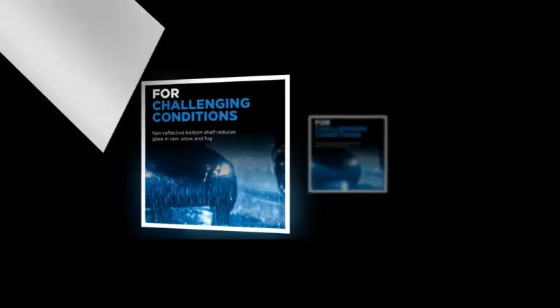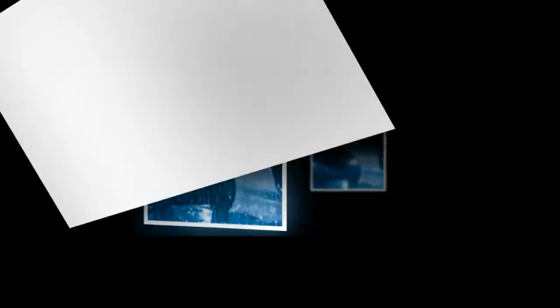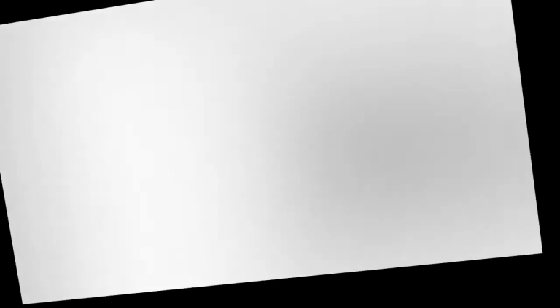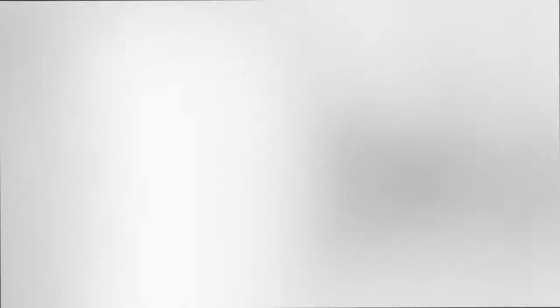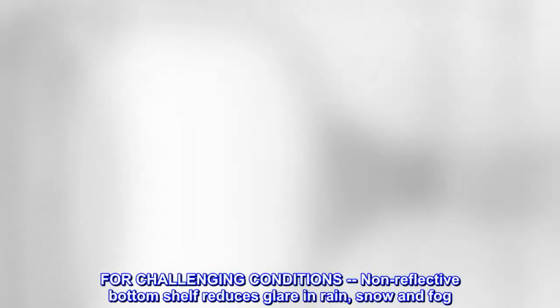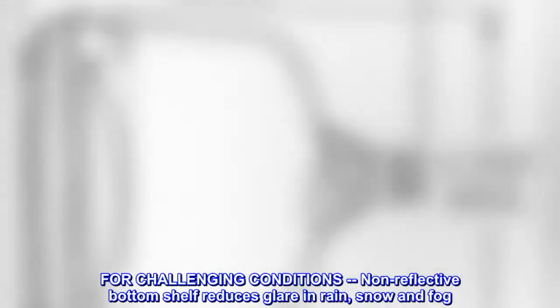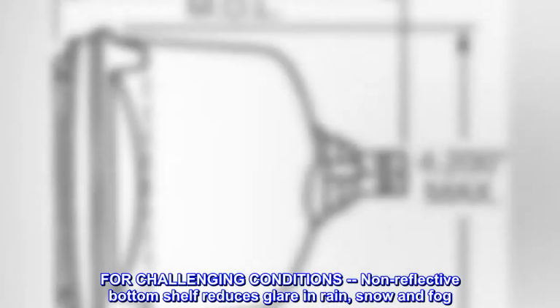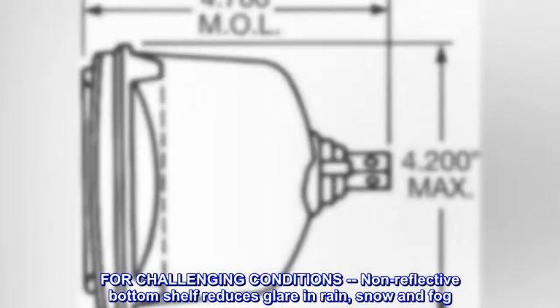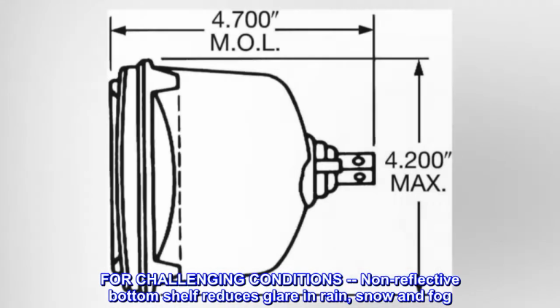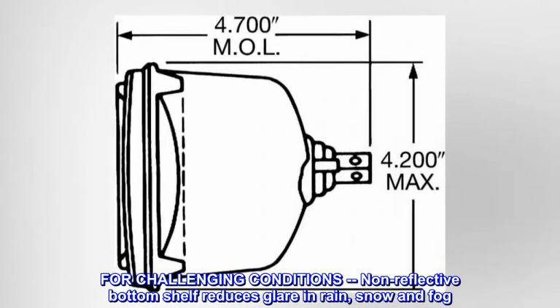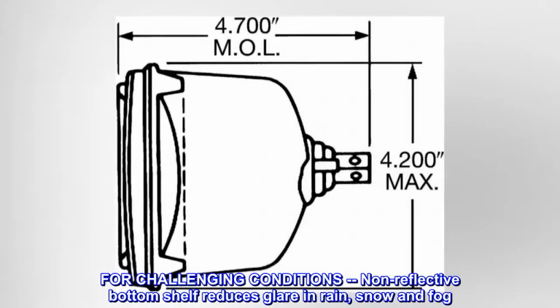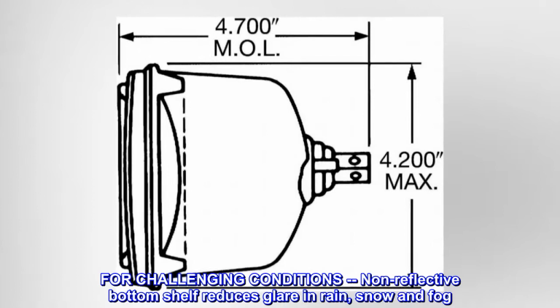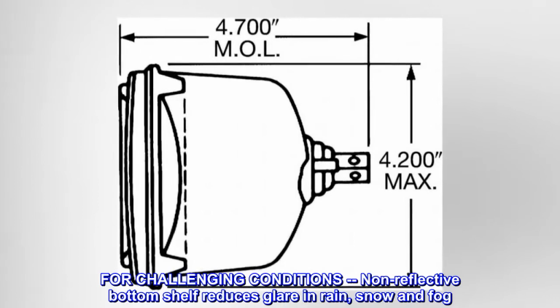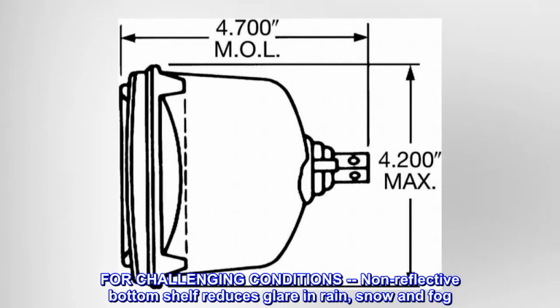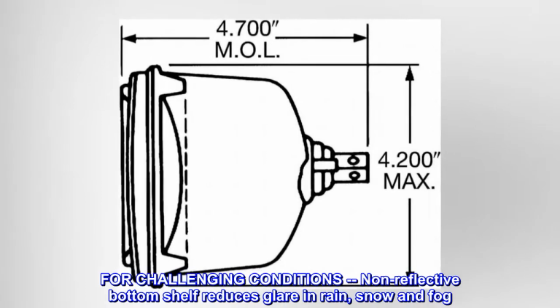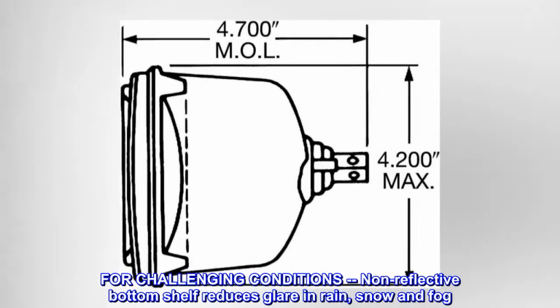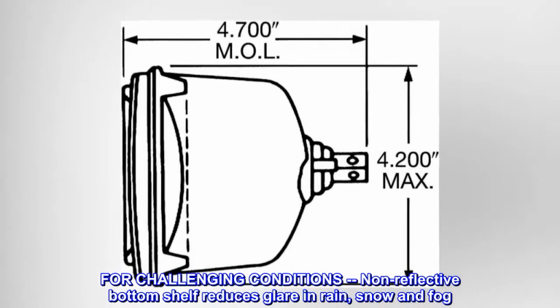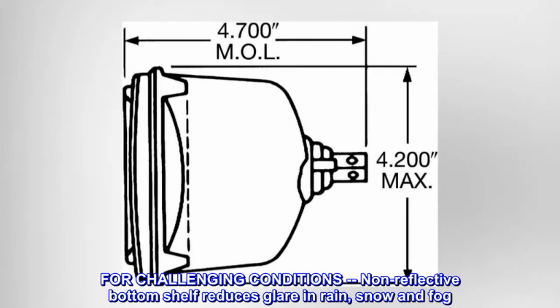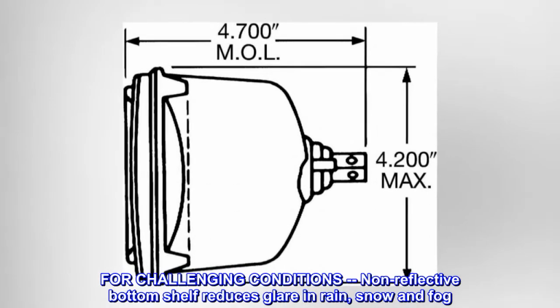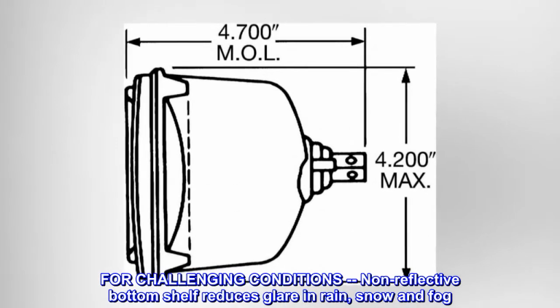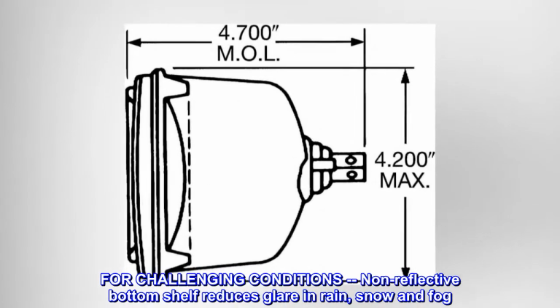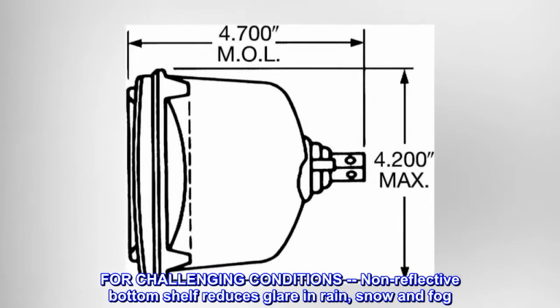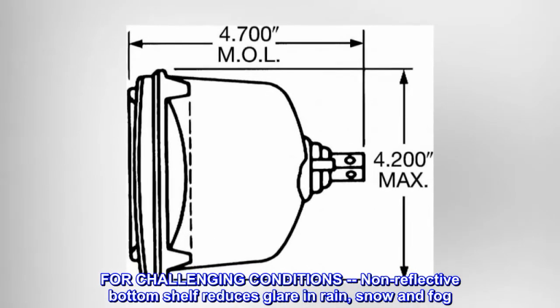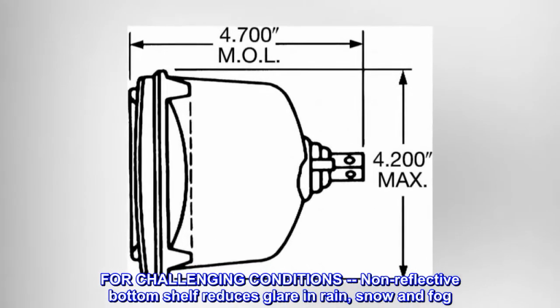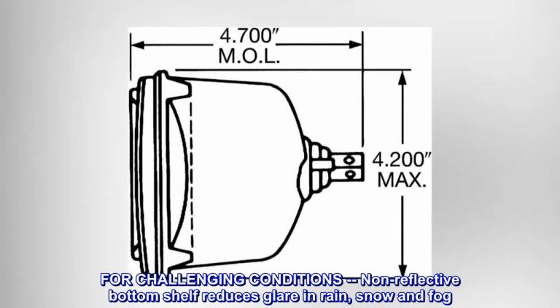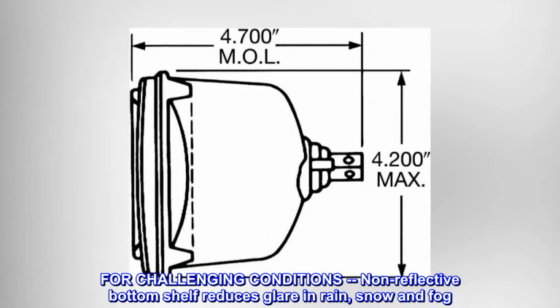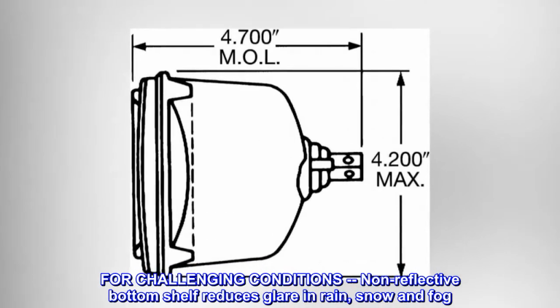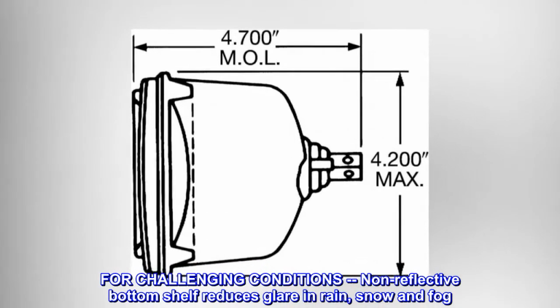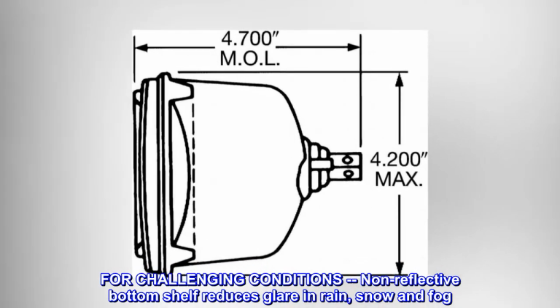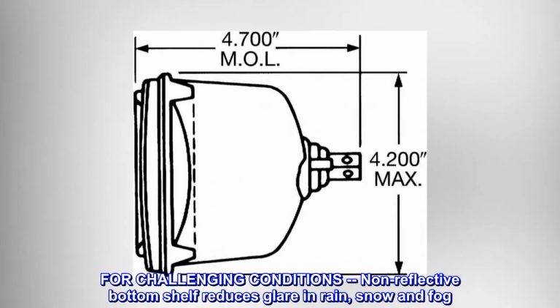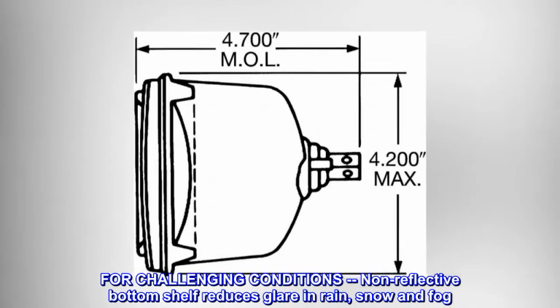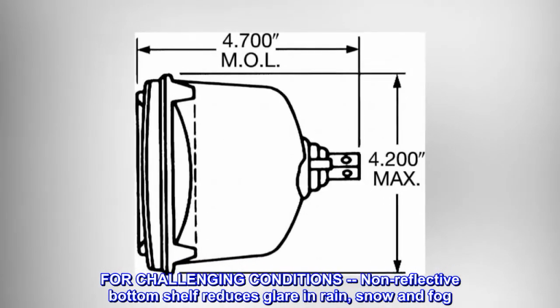For challenging conditions, non-reflective bottom shelf reduces glare in rain, snow and fog.